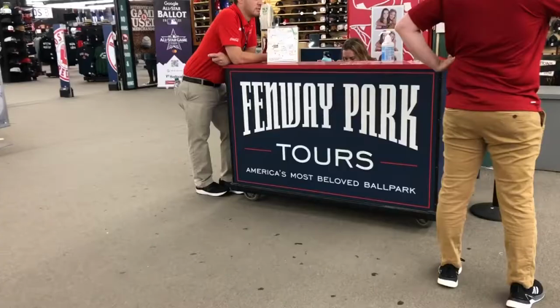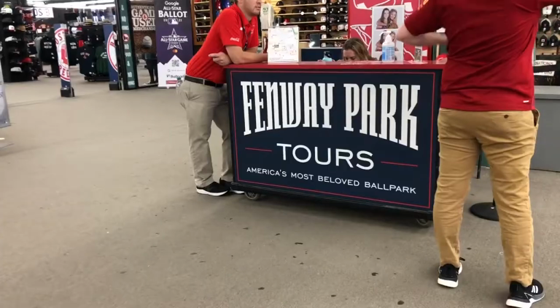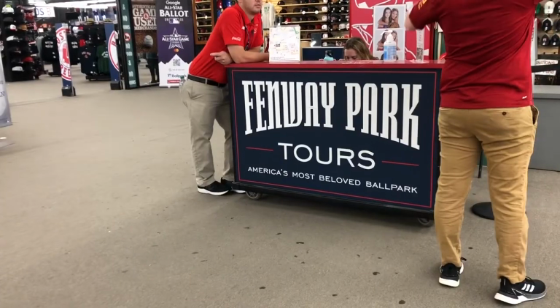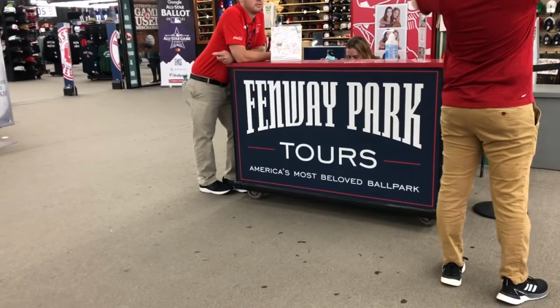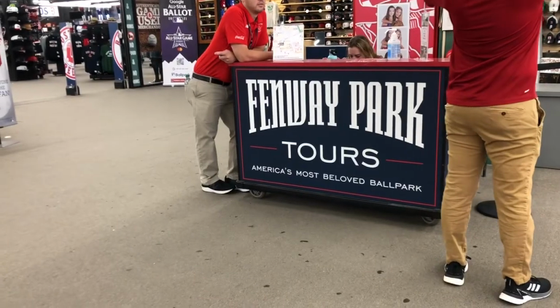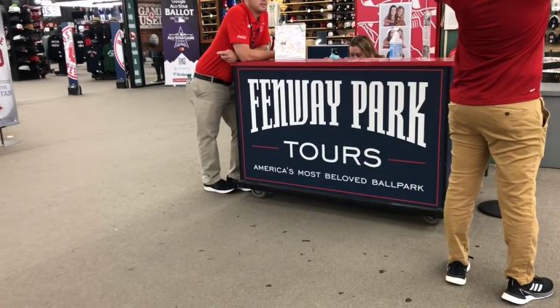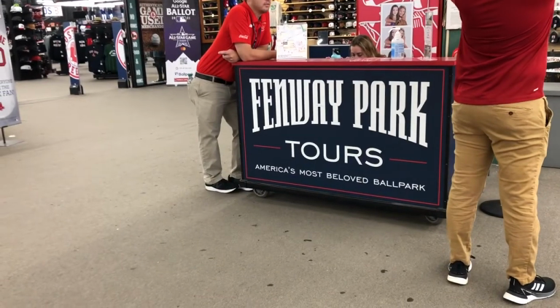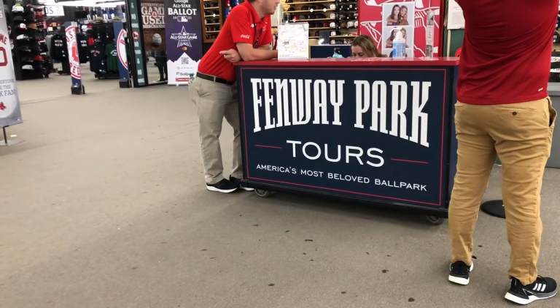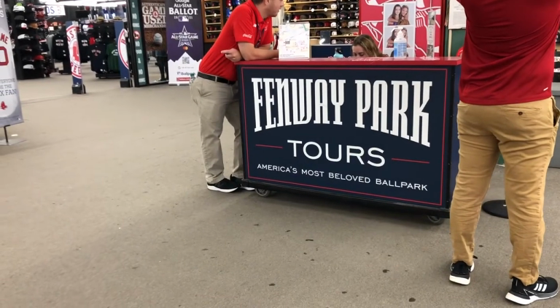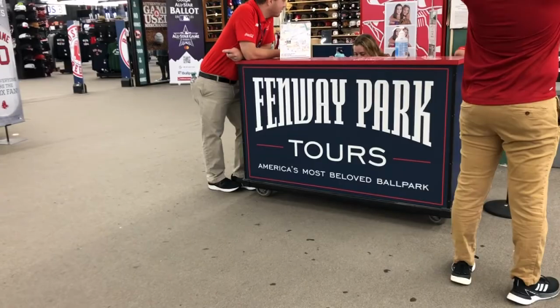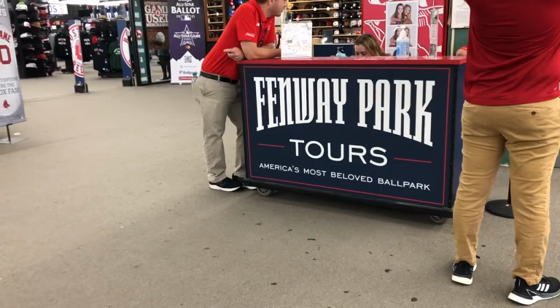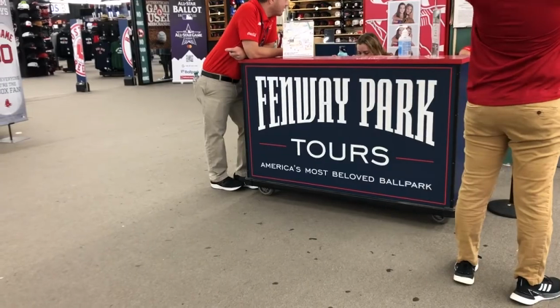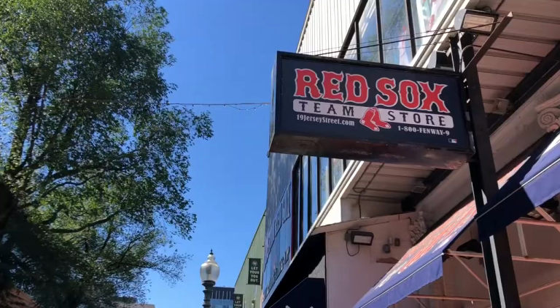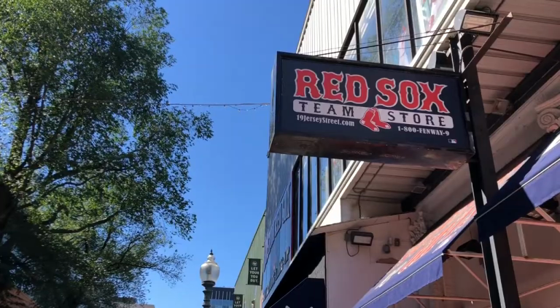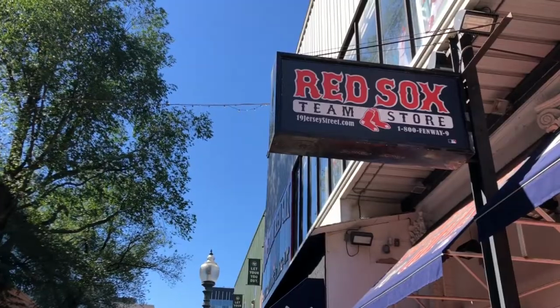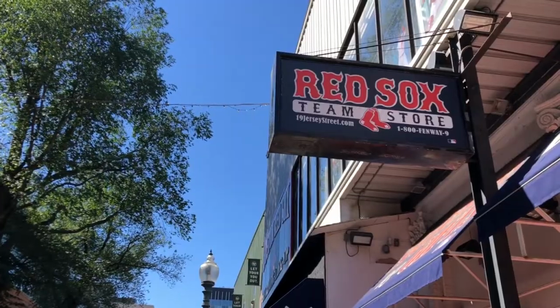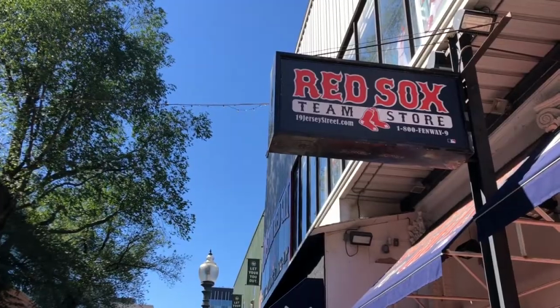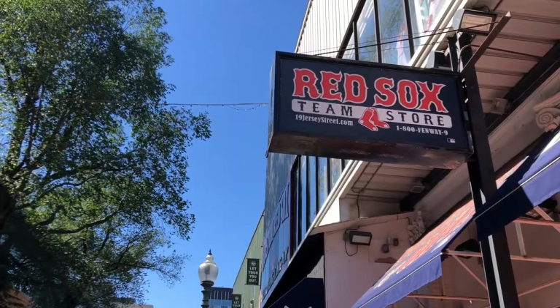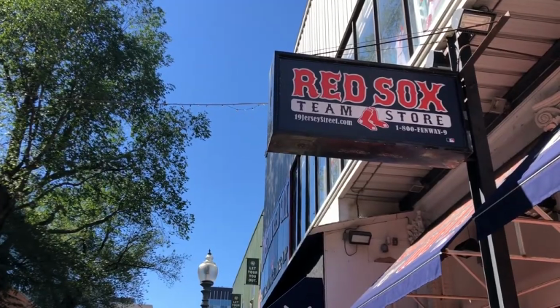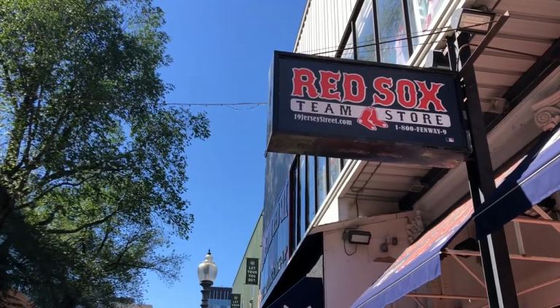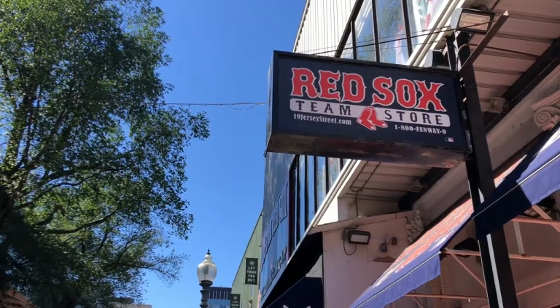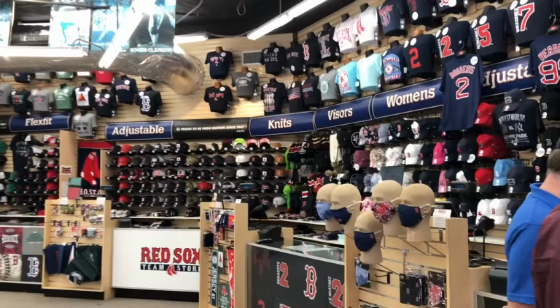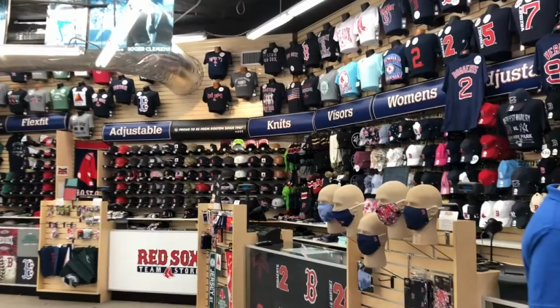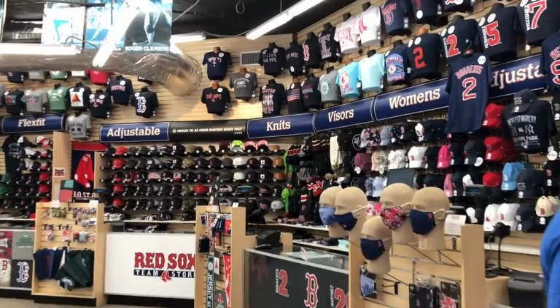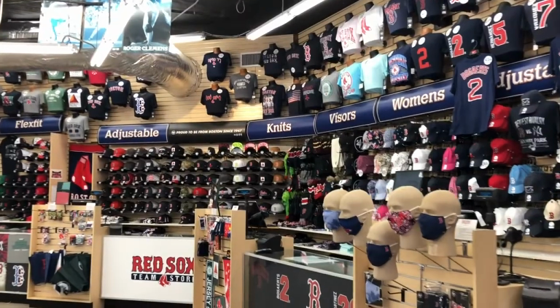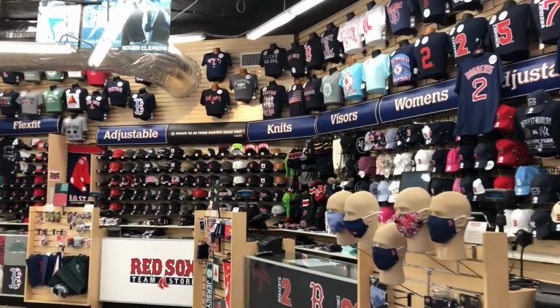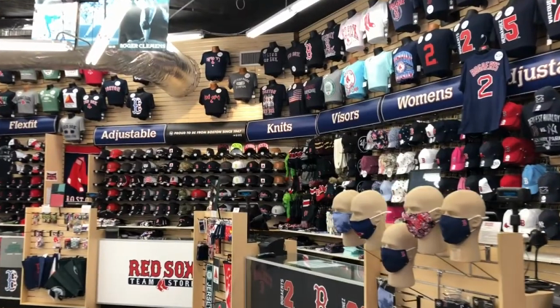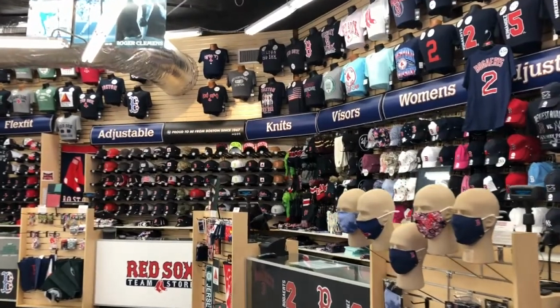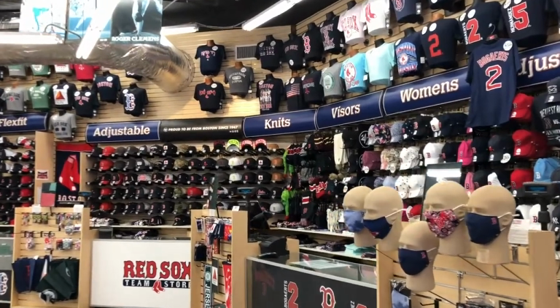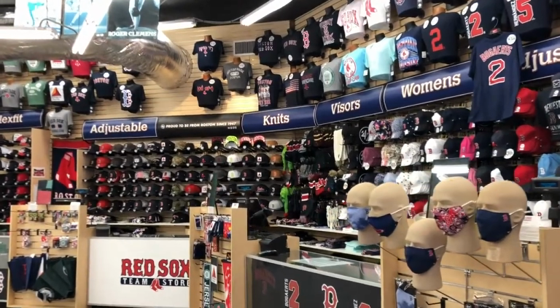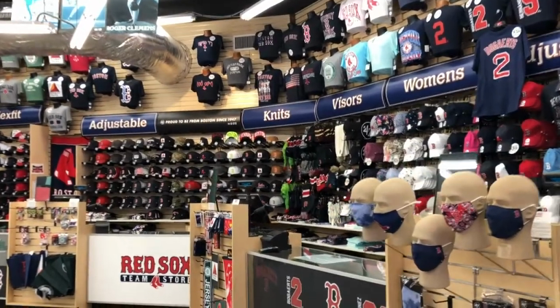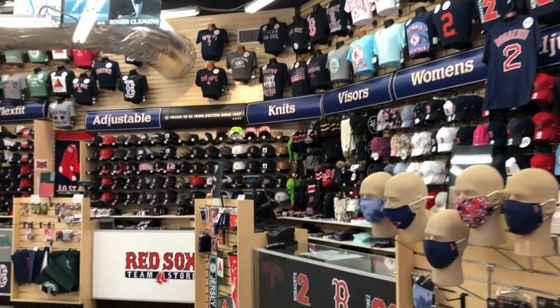Tours of the park begin at the Team Store, which has any and all Red Sox paraphernalia you could imagine.